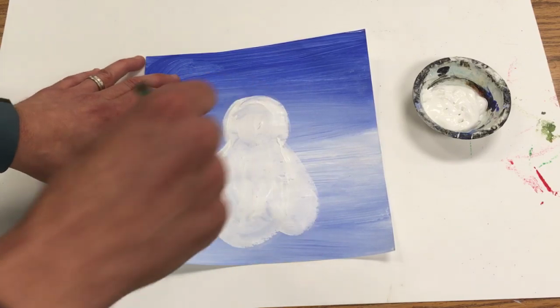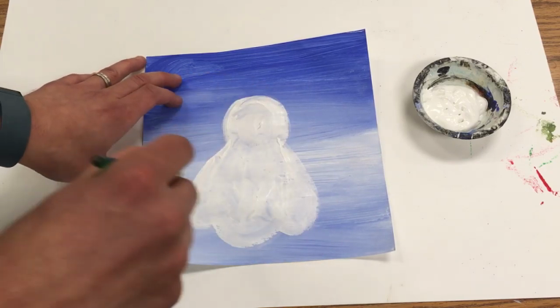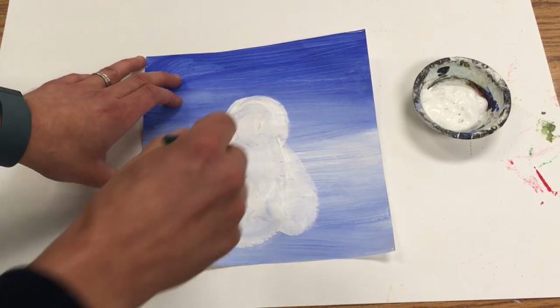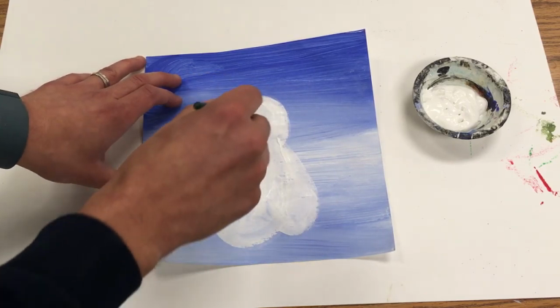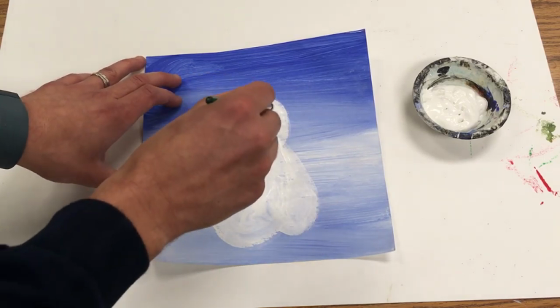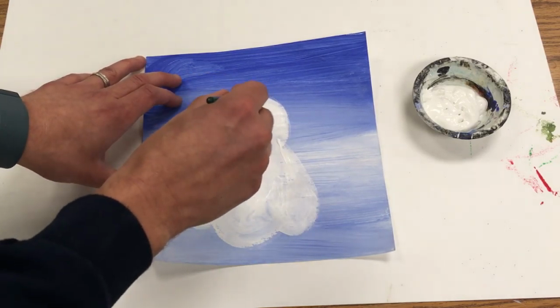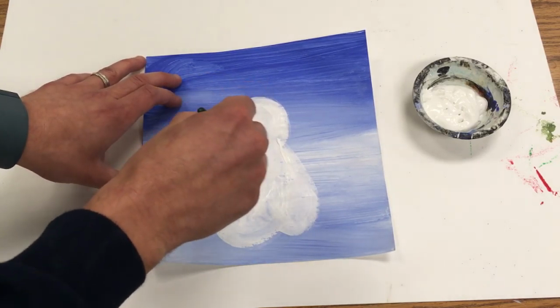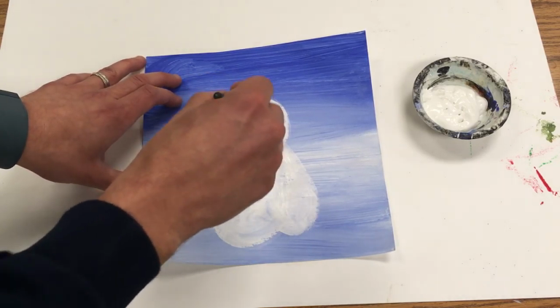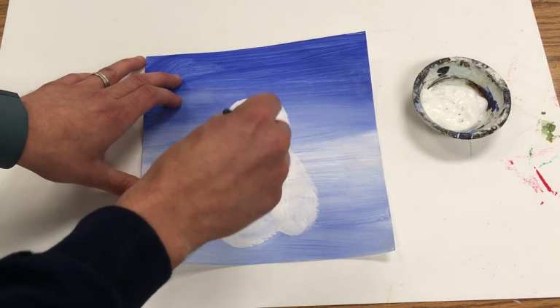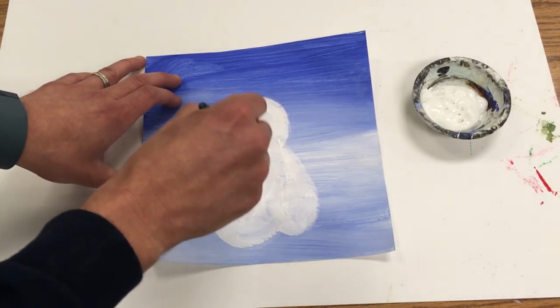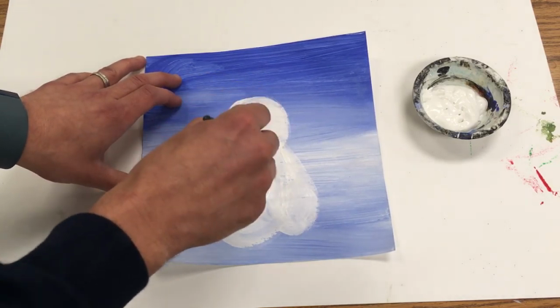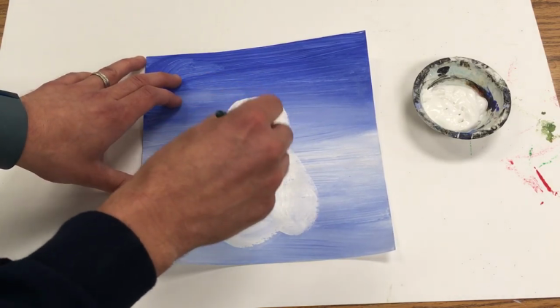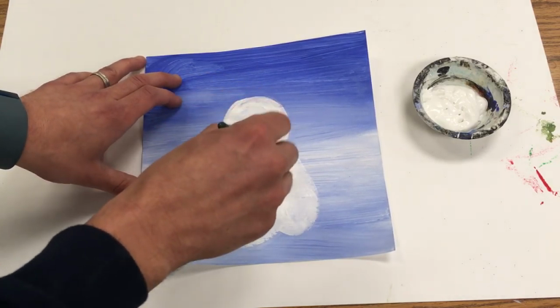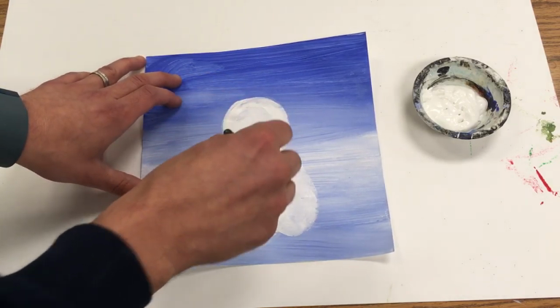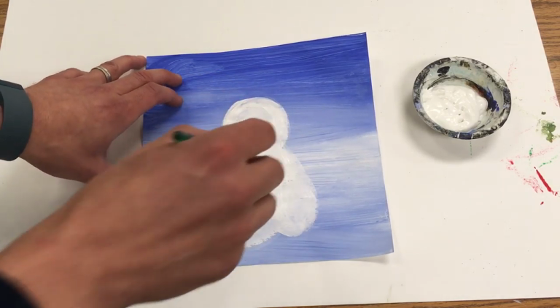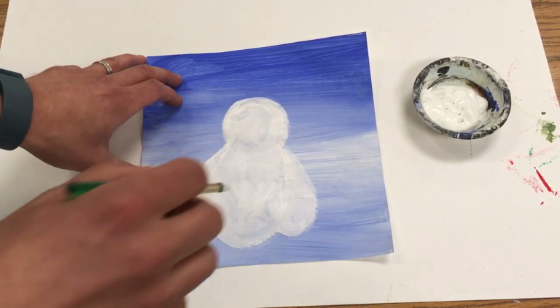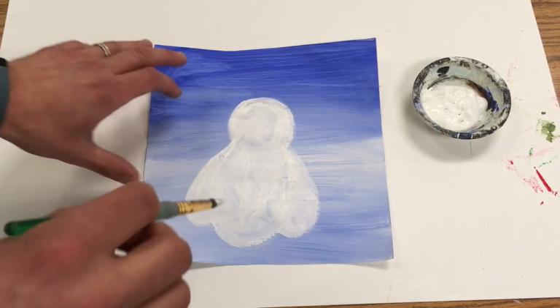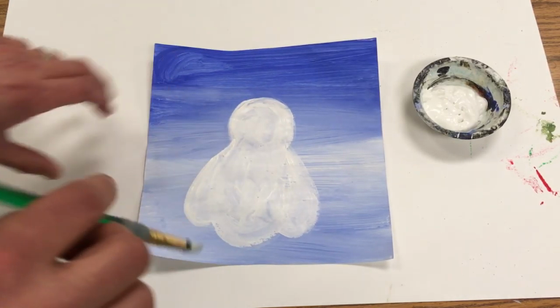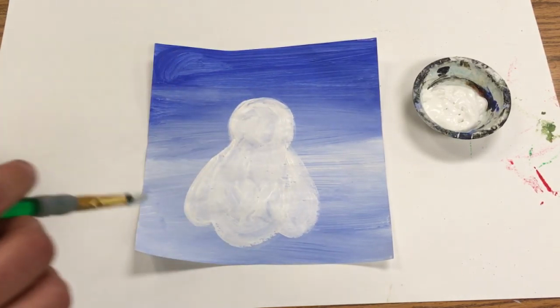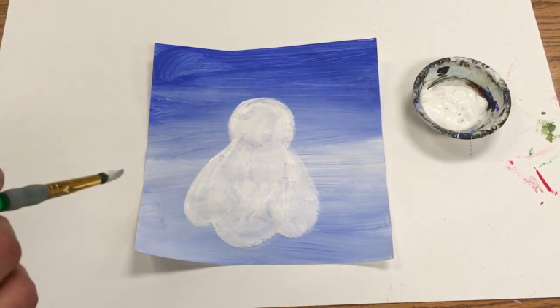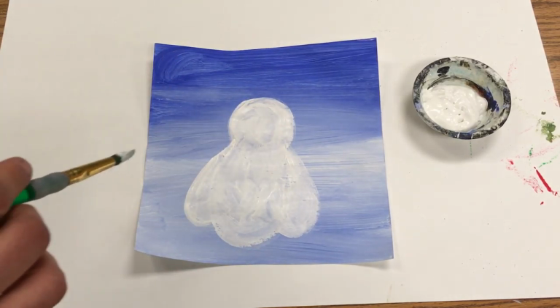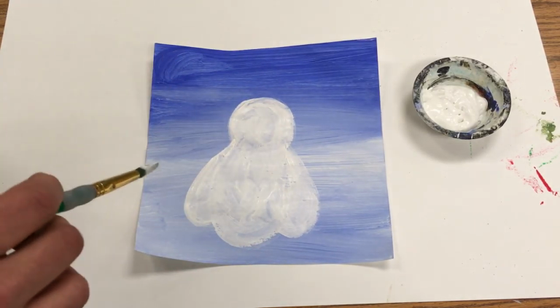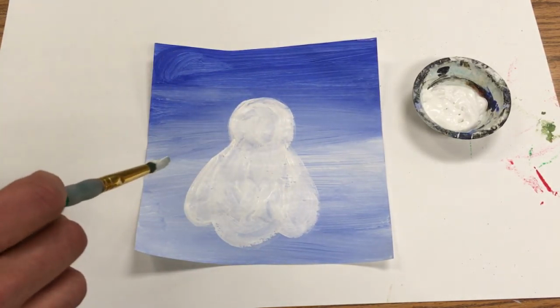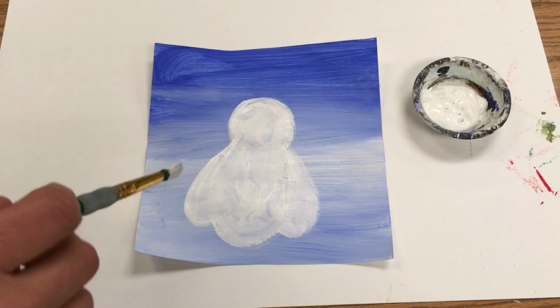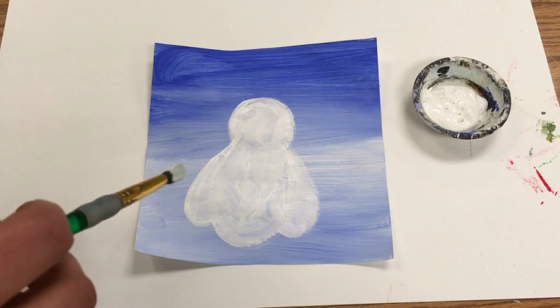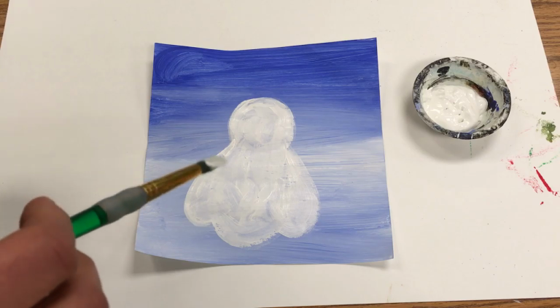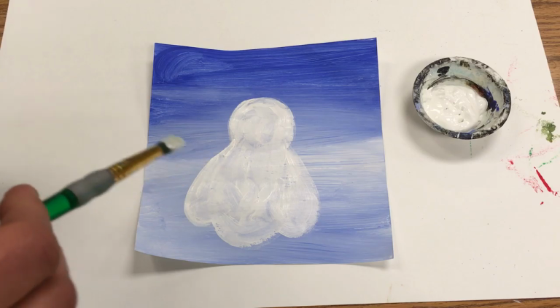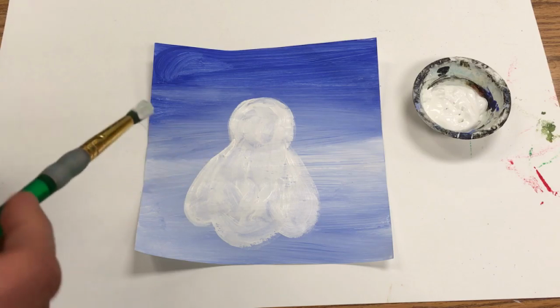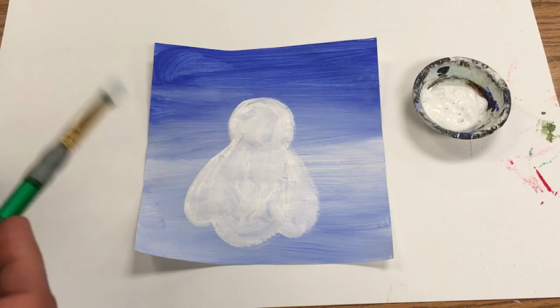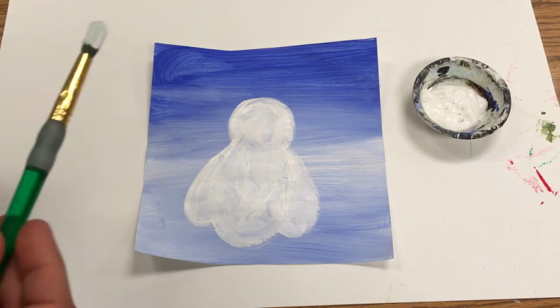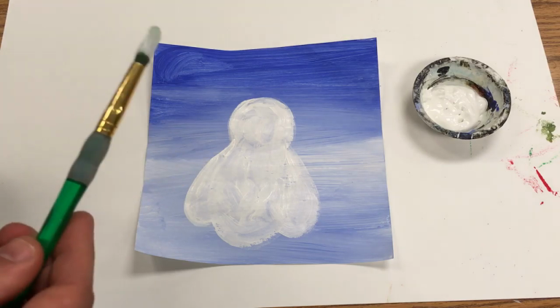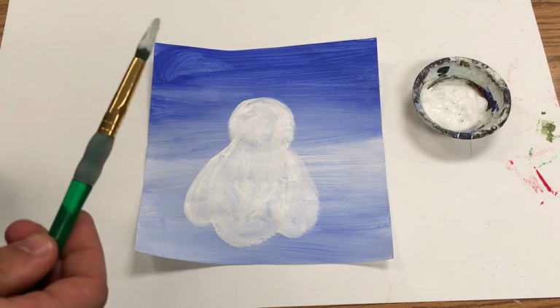Next time we come to paint, we'll have a place to put the brown and yellow, and it won't mix in with the blue underneath.